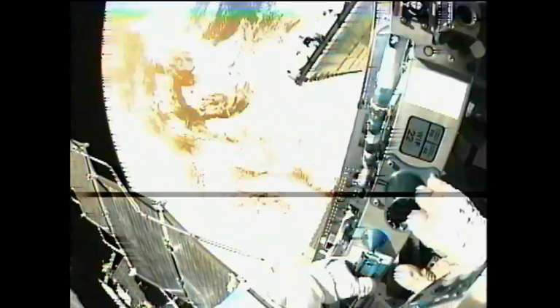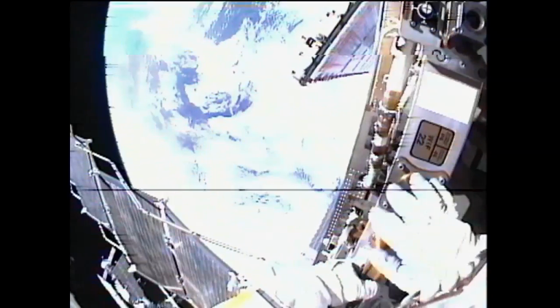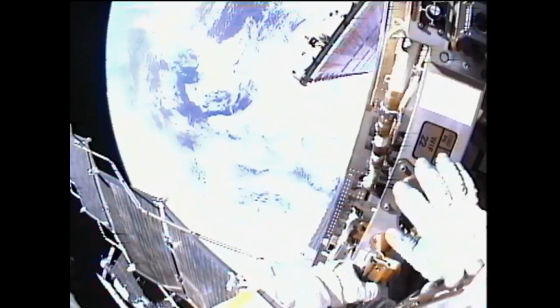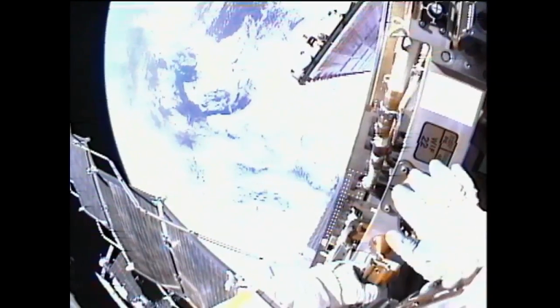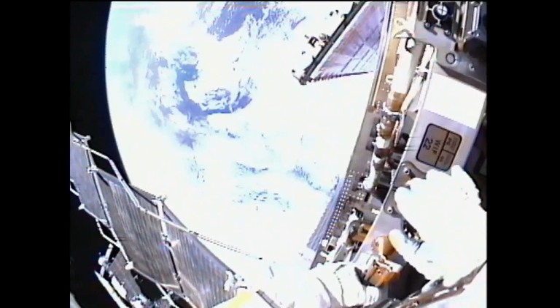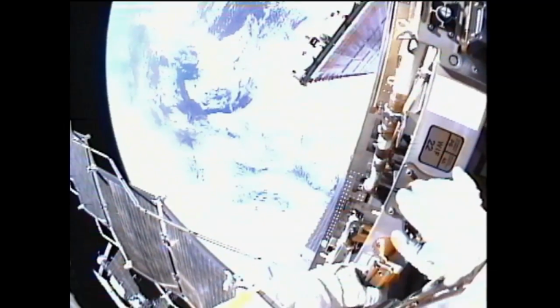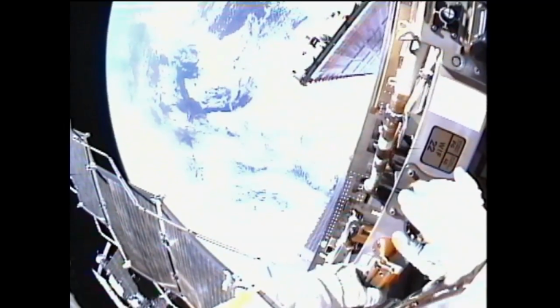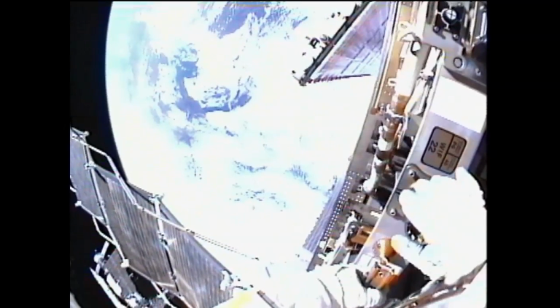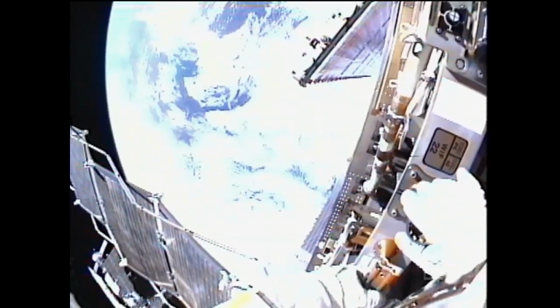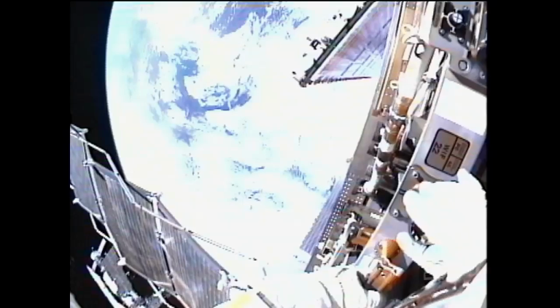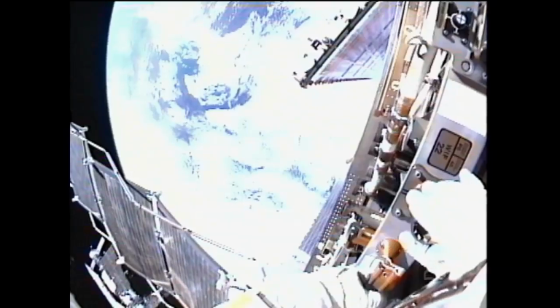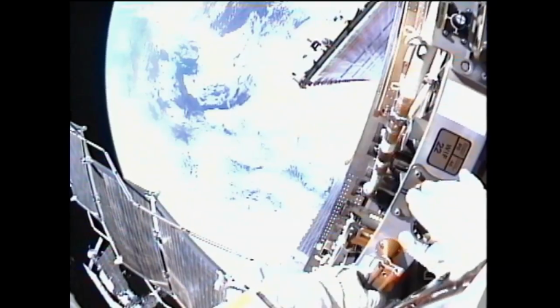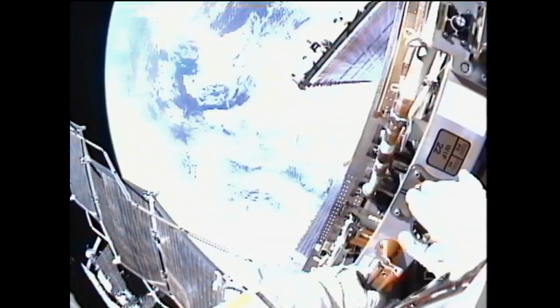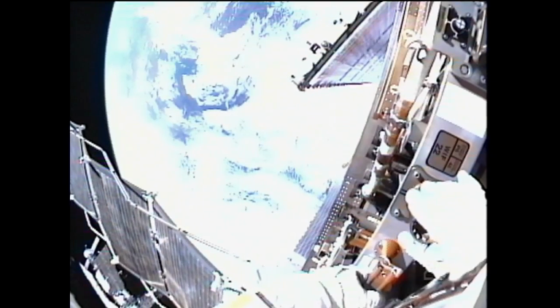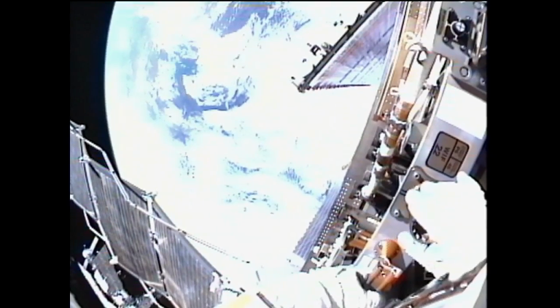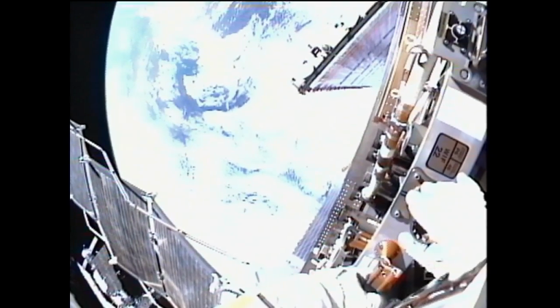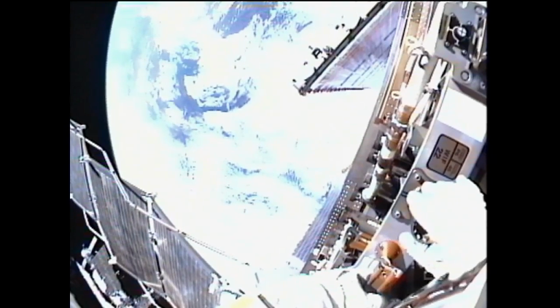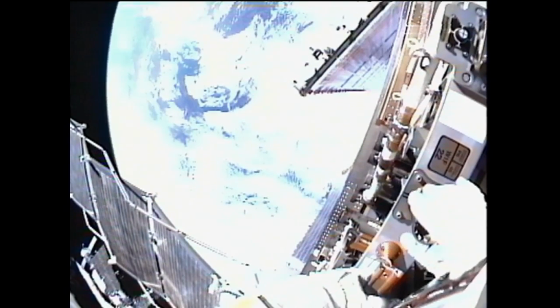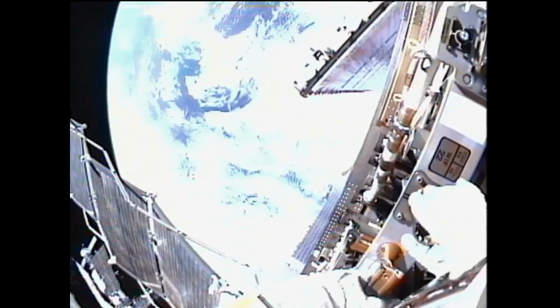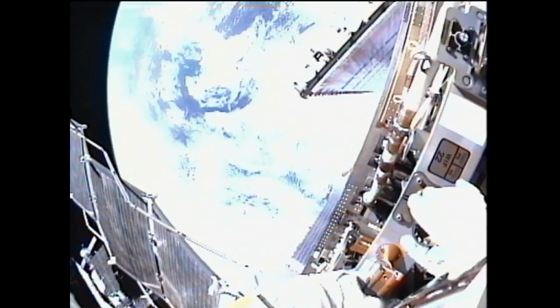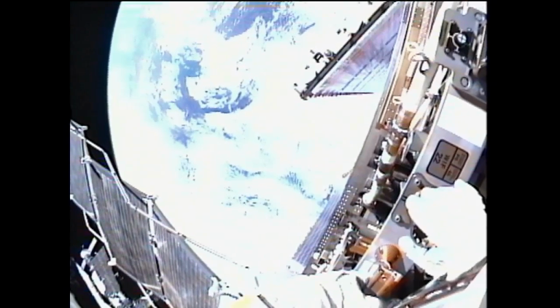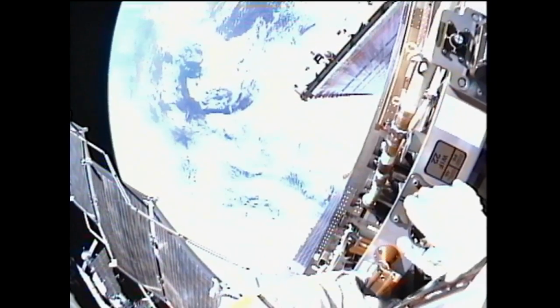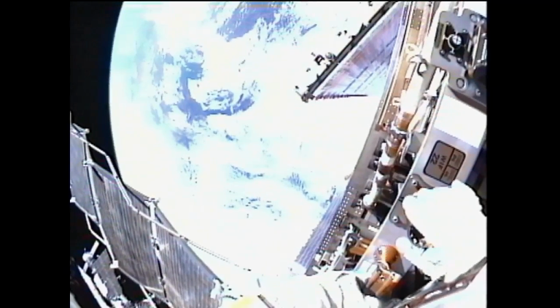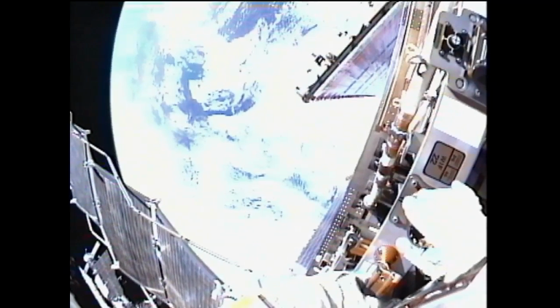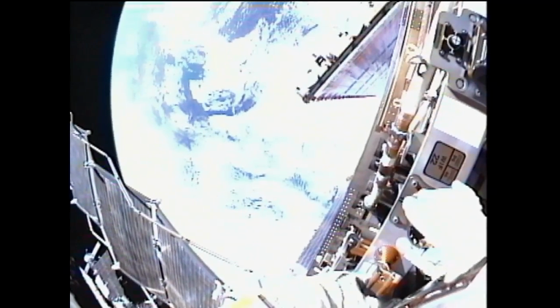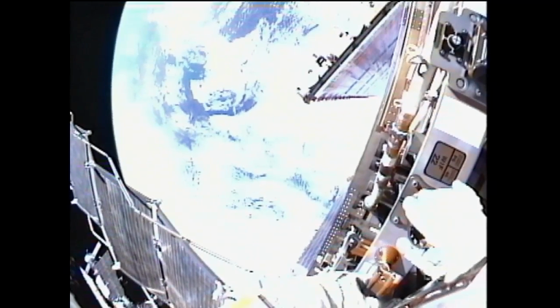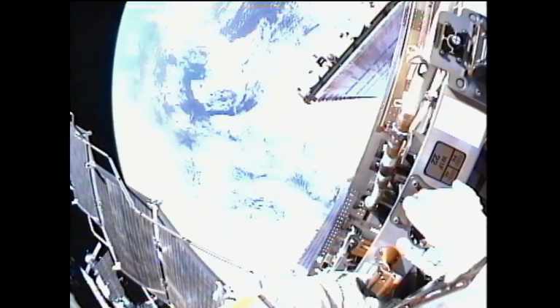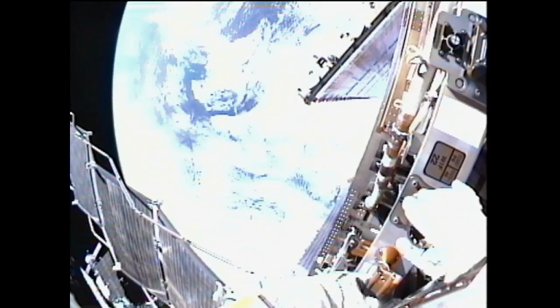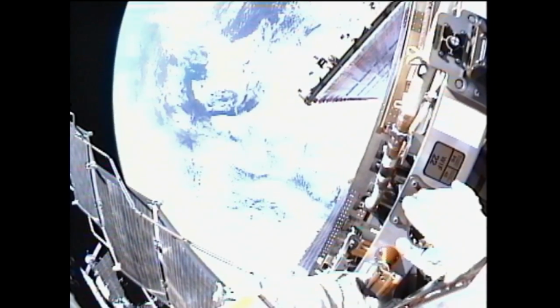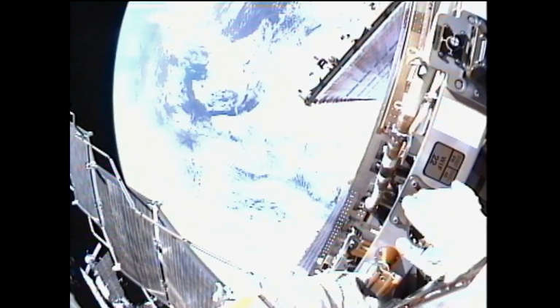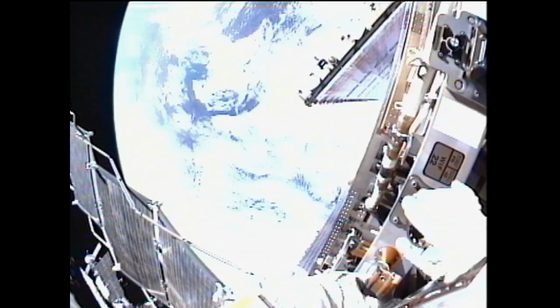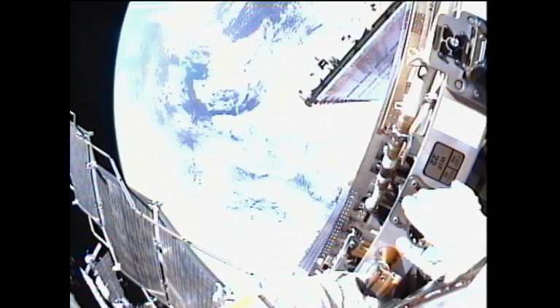We're over the central part of North America right near the Canadian border right now. You guys are lucky to have that view.